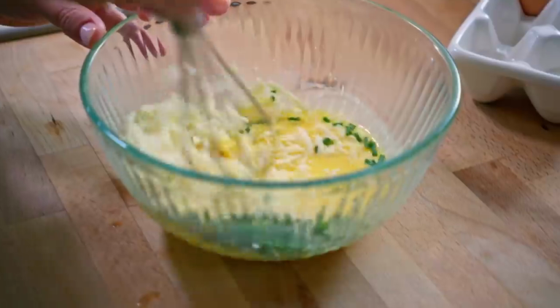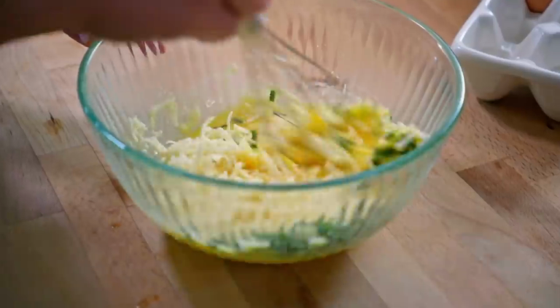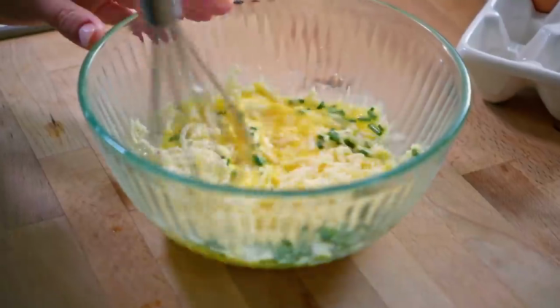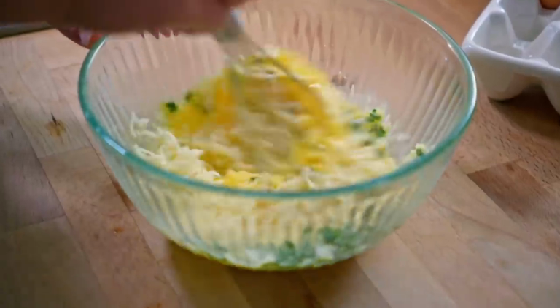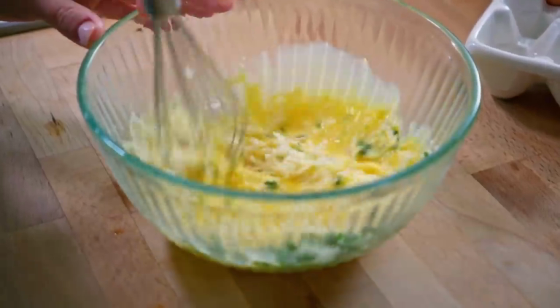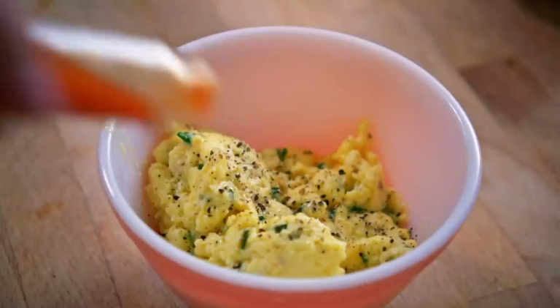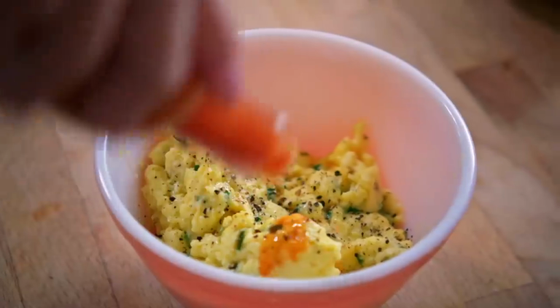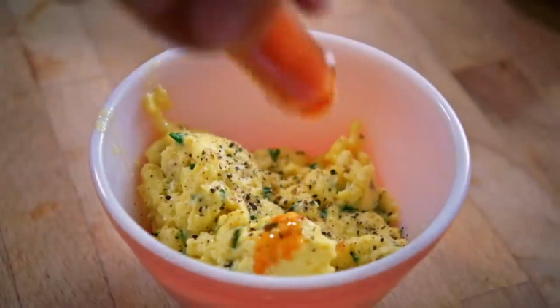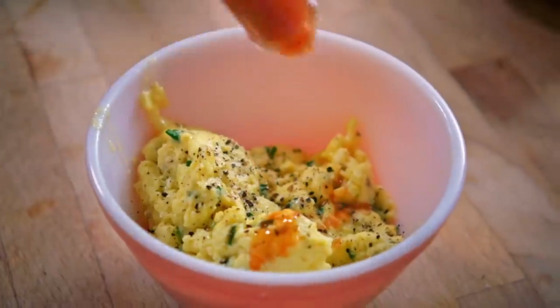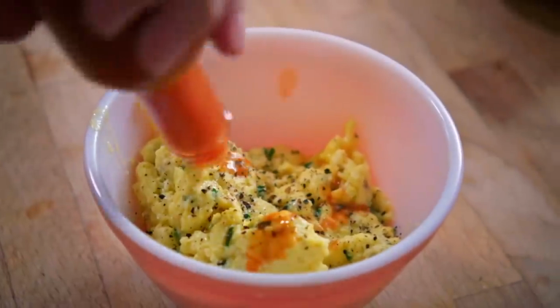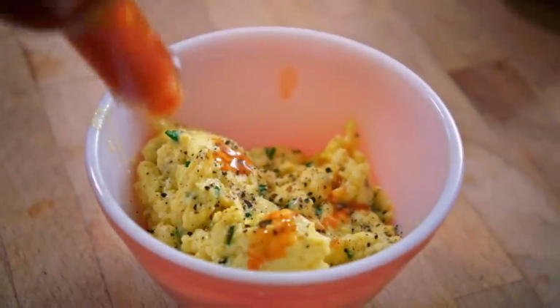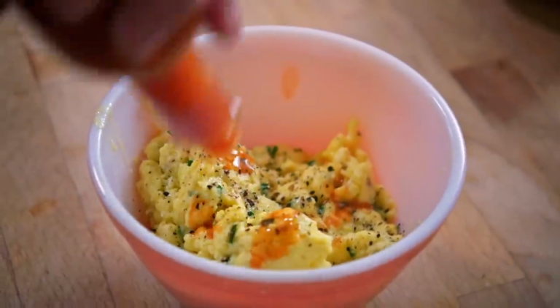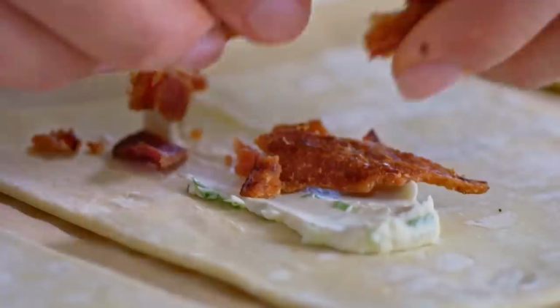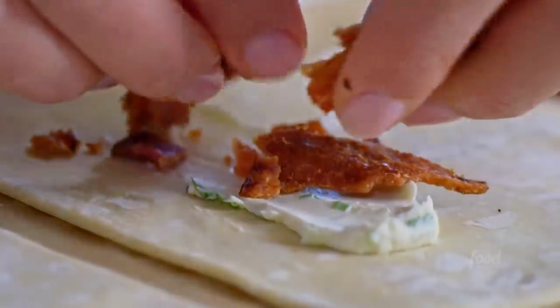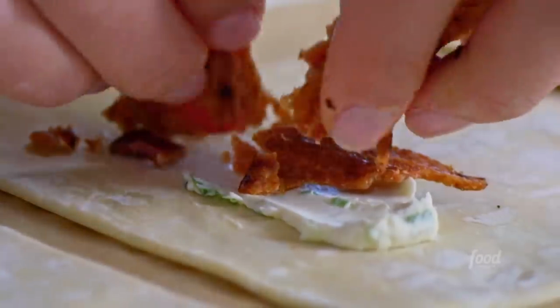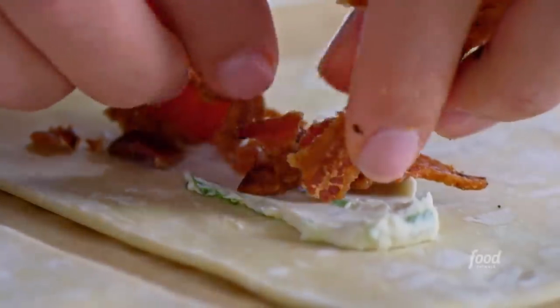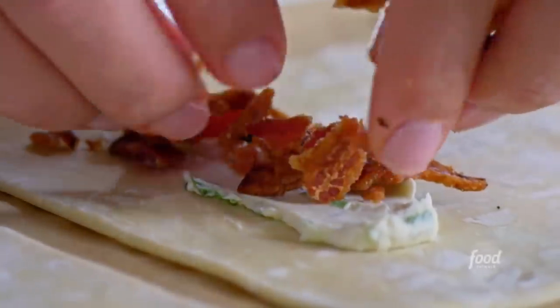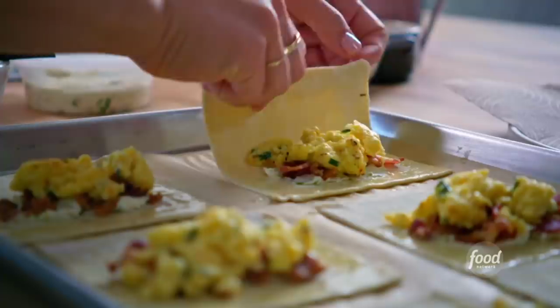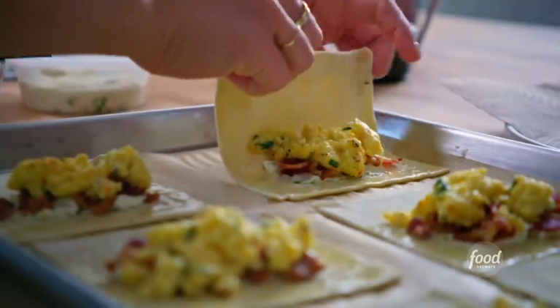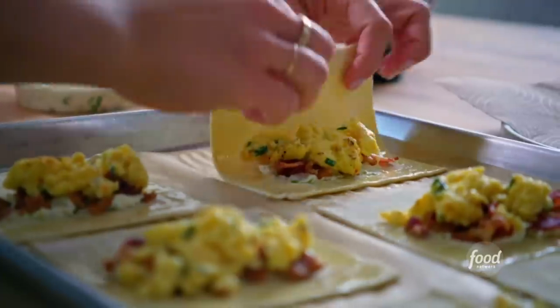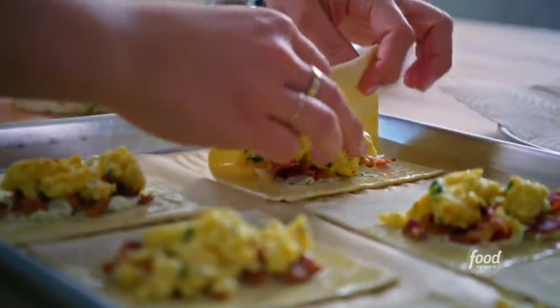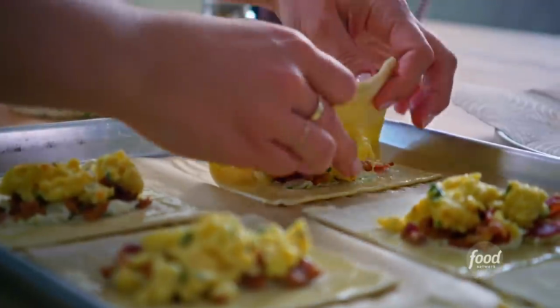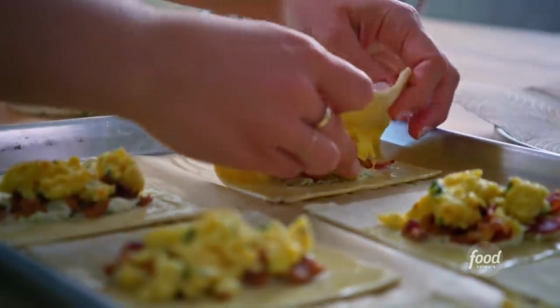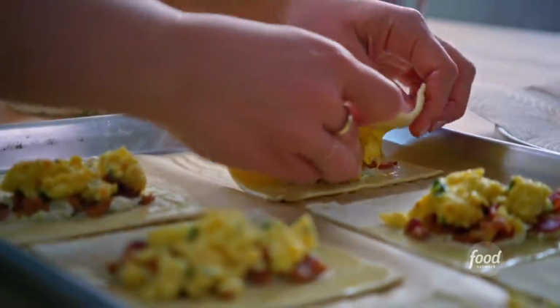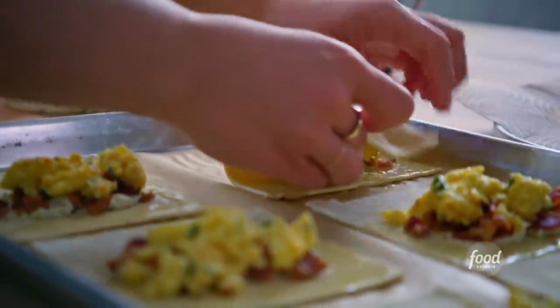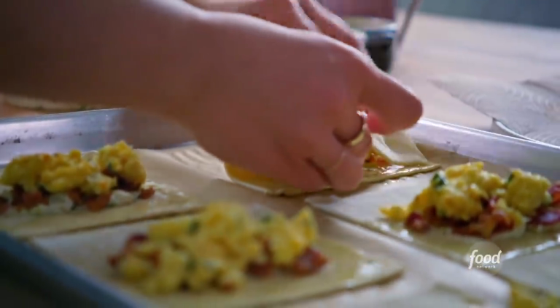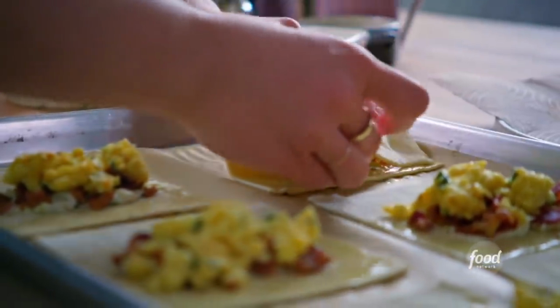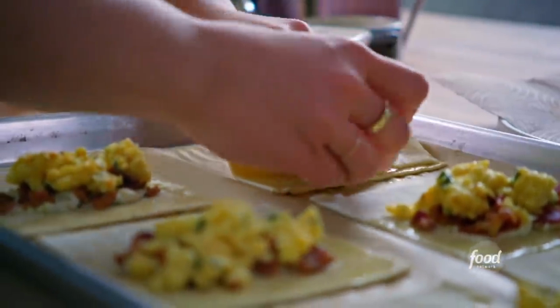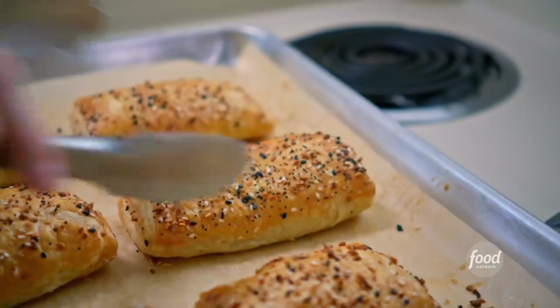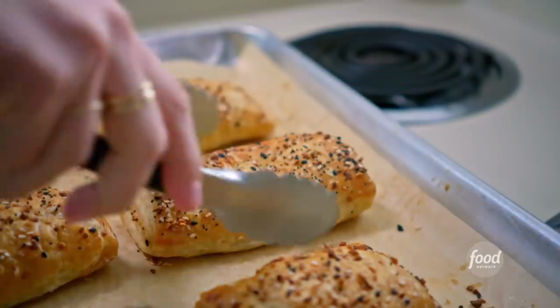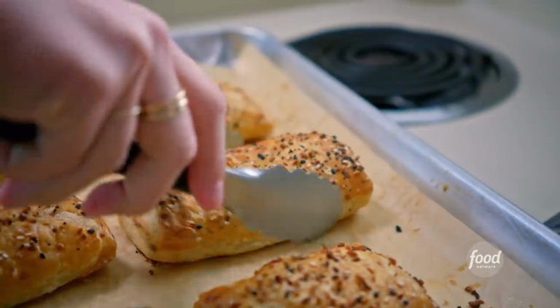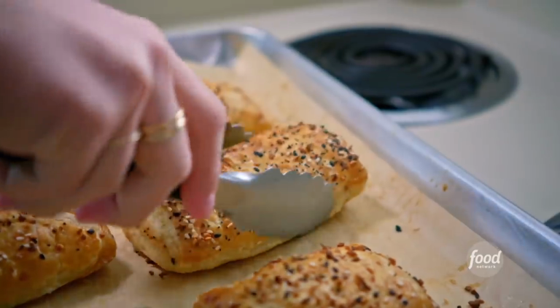My bacon, egg, and cheese turnovers are one decadent little meal in a handheld flaky pastry.